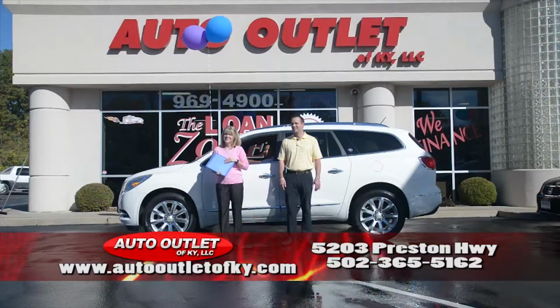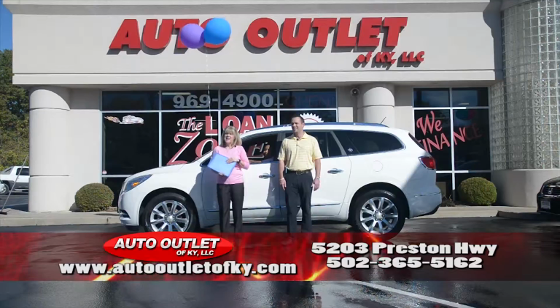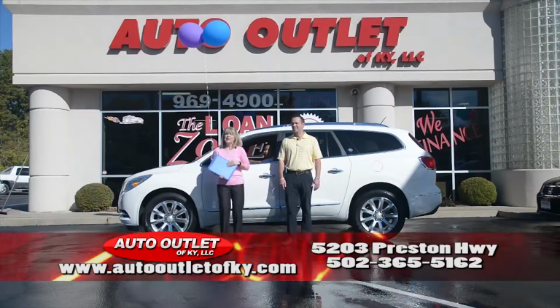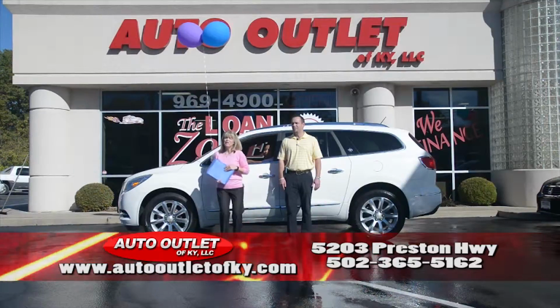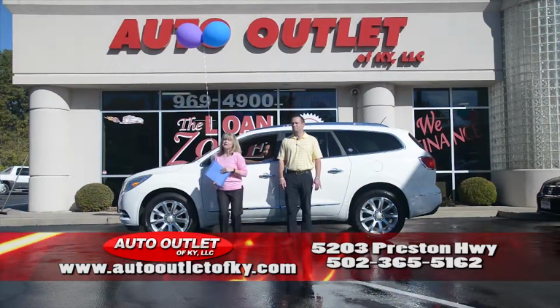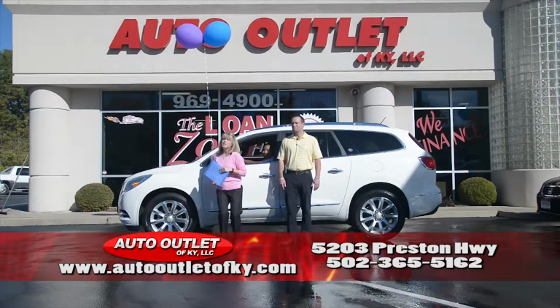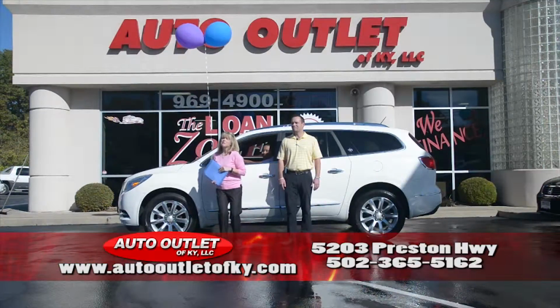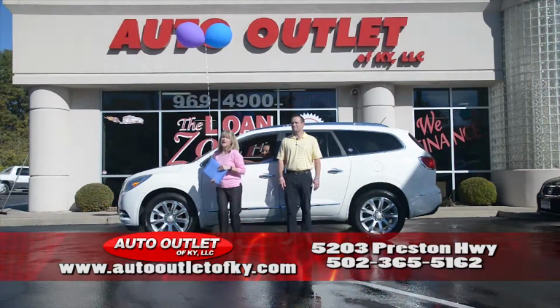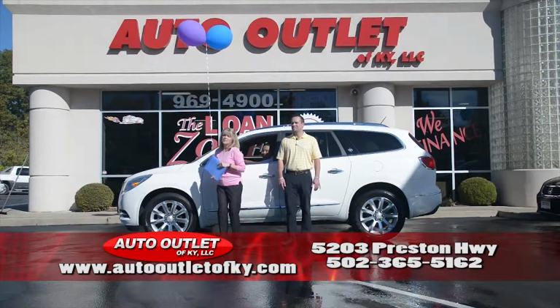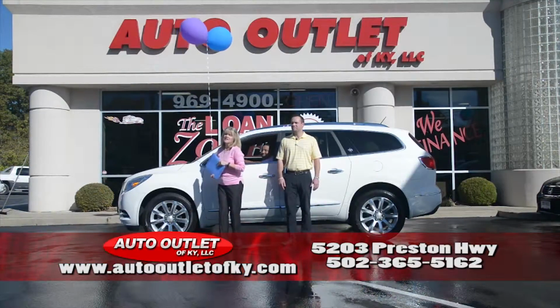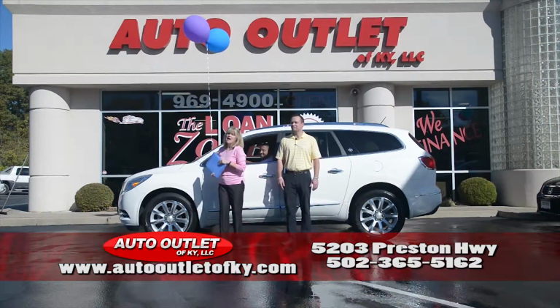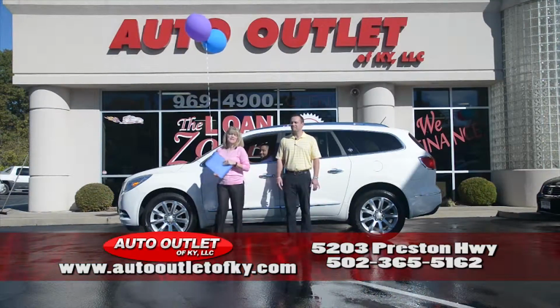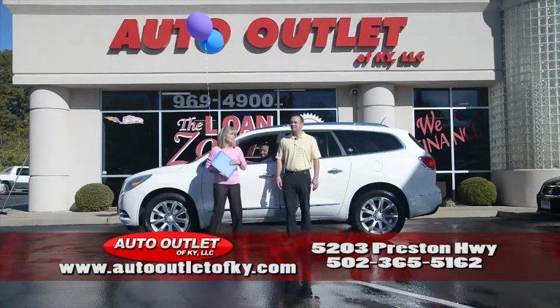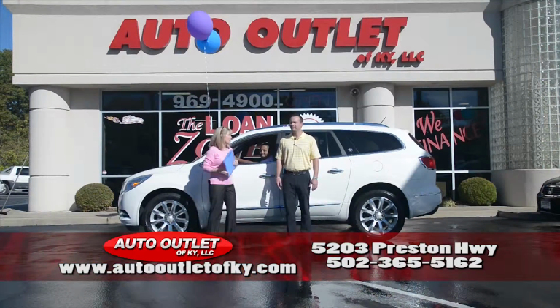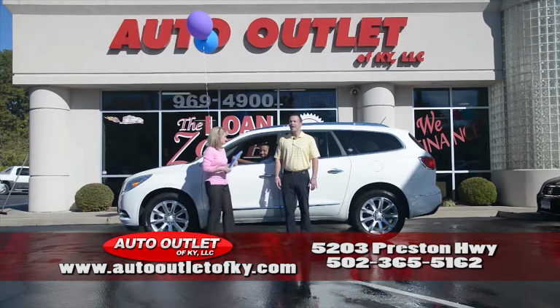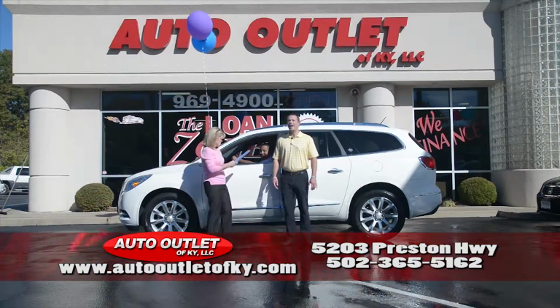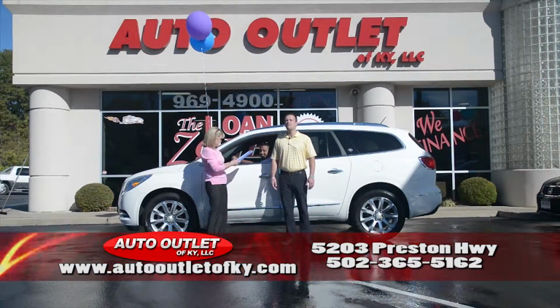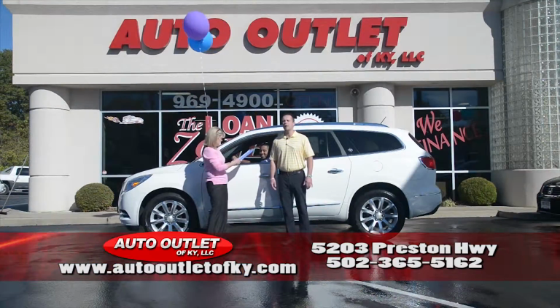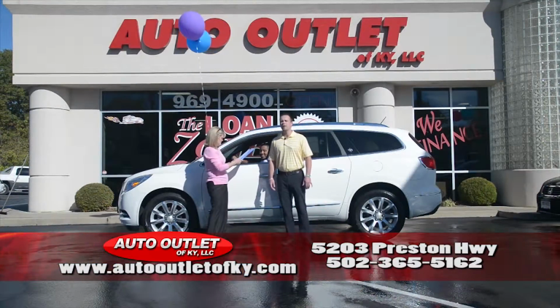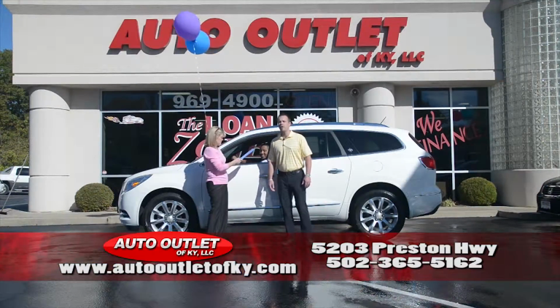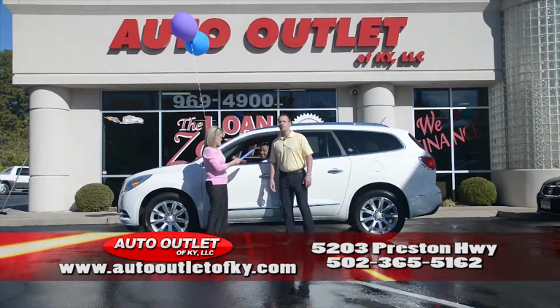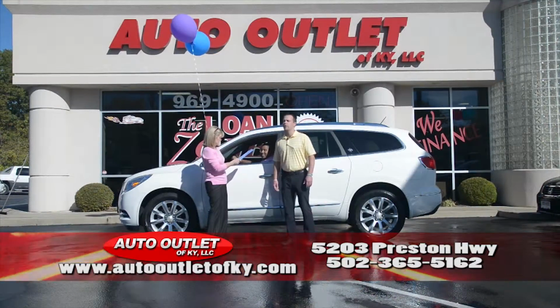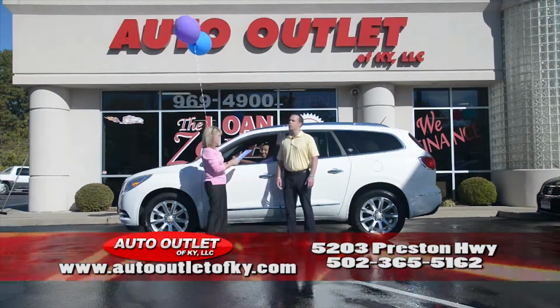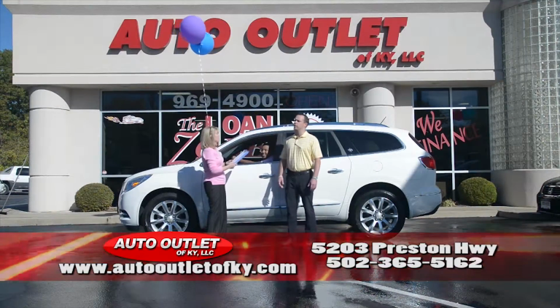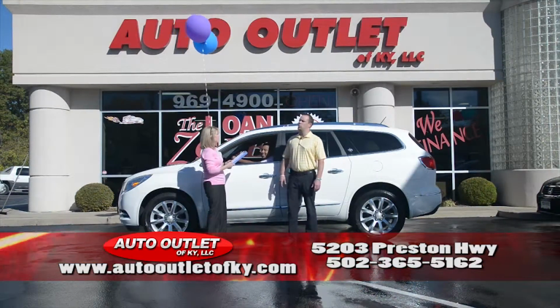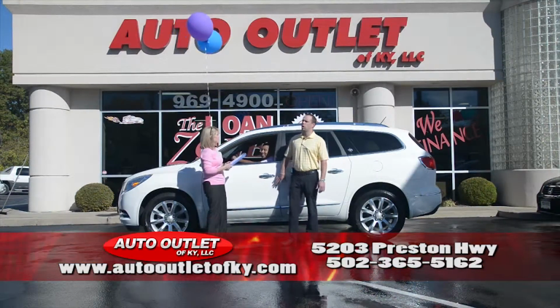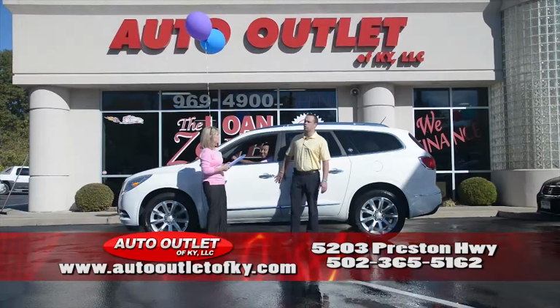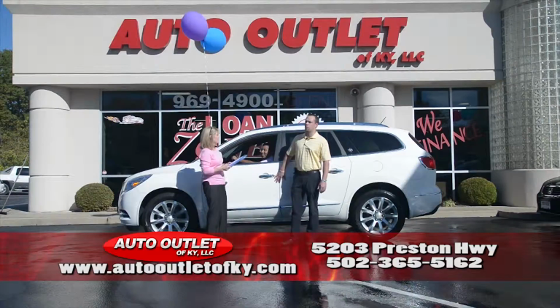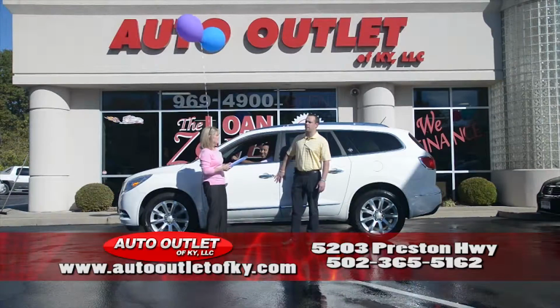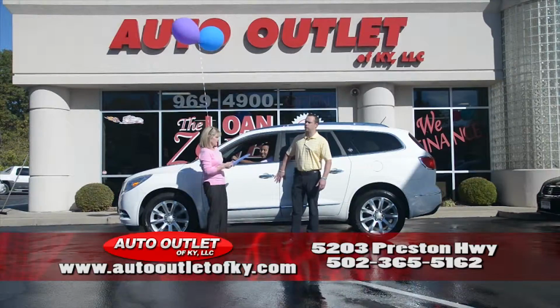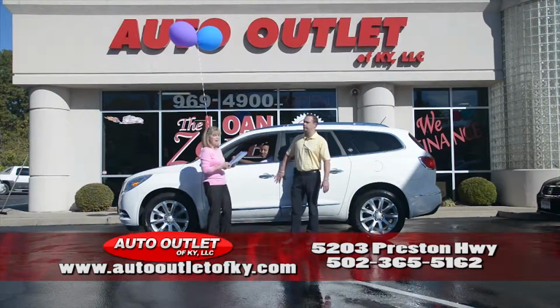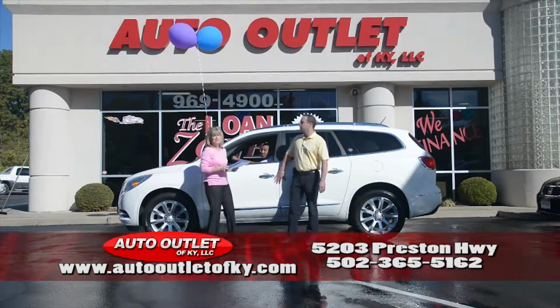Hello everybody, welcome to the Auto Outlet. I'm Tammy Coates, and I'm Bjorn Coates, and you're here to witness 2-Minute Car Show perfection. Absolutely.